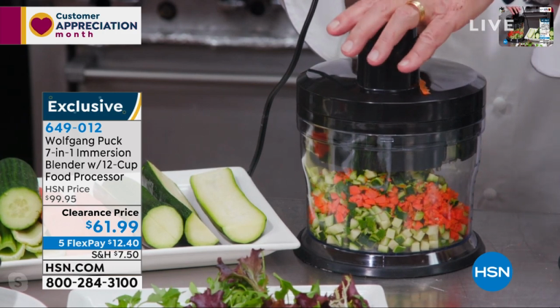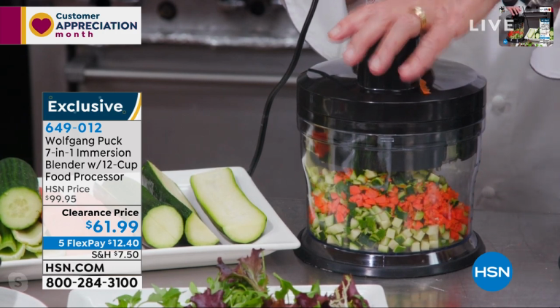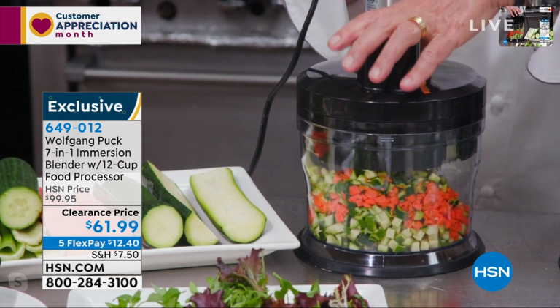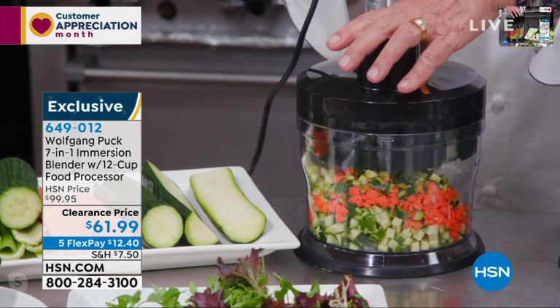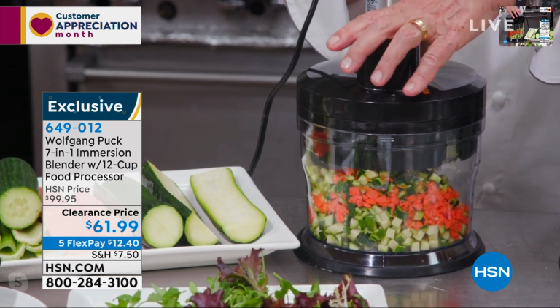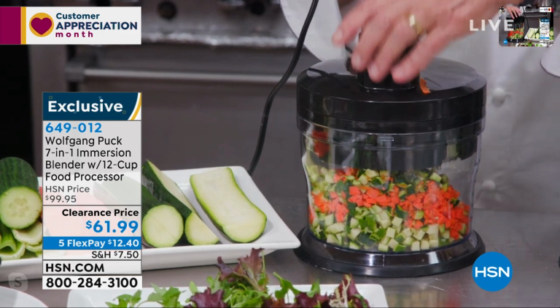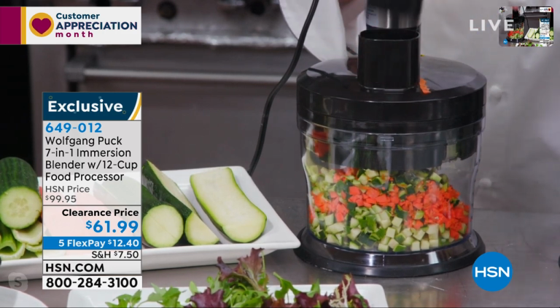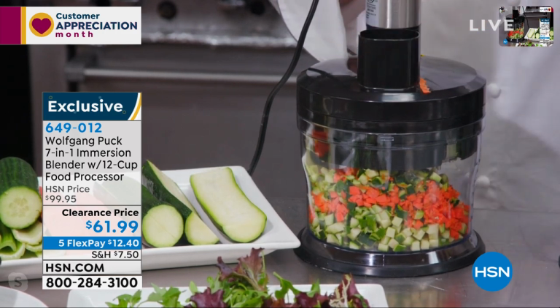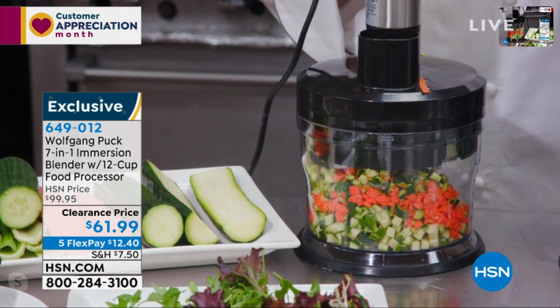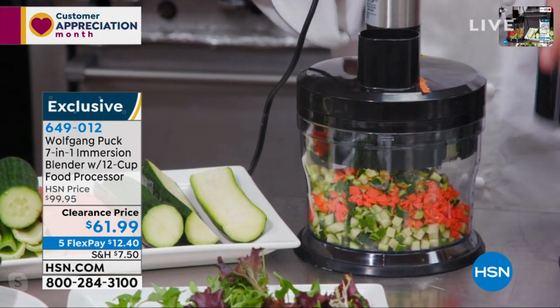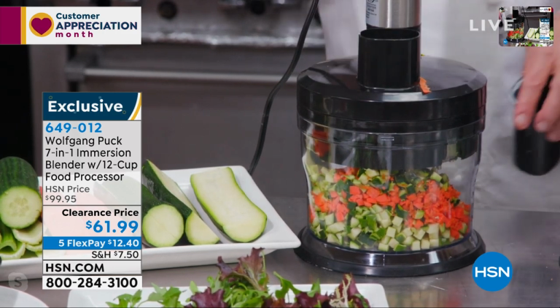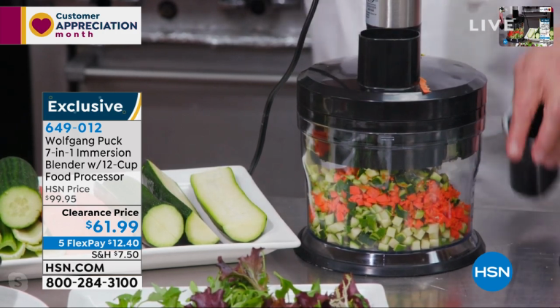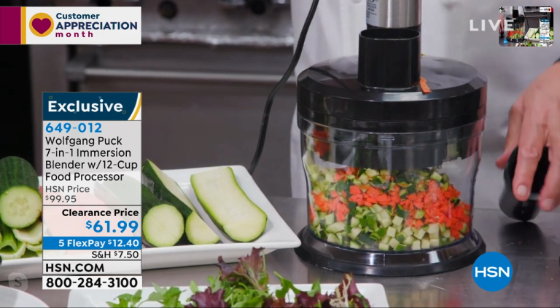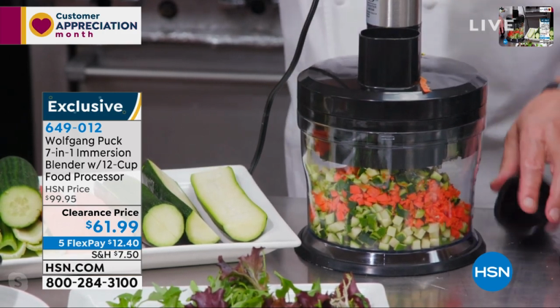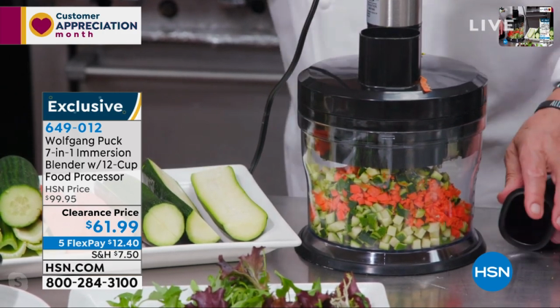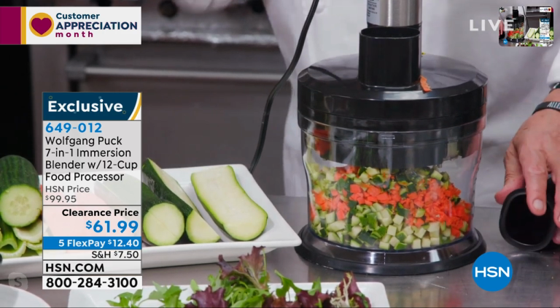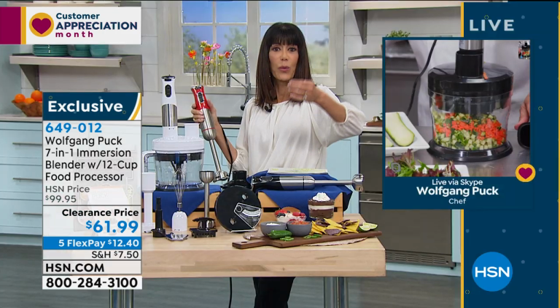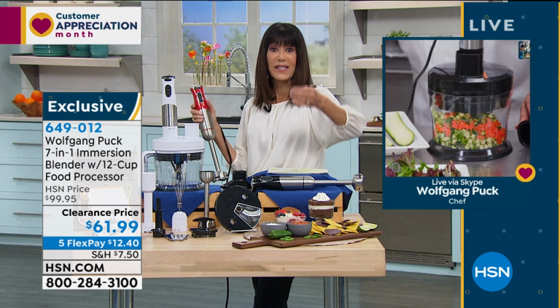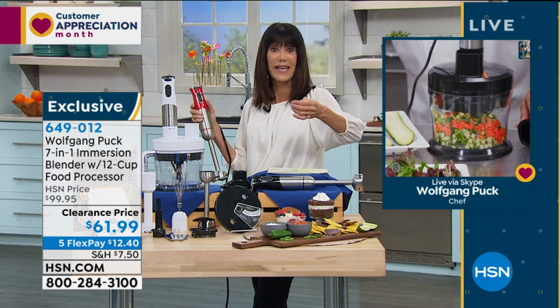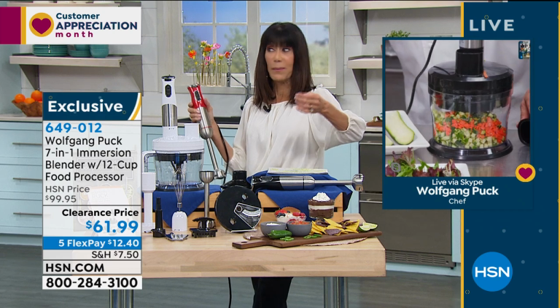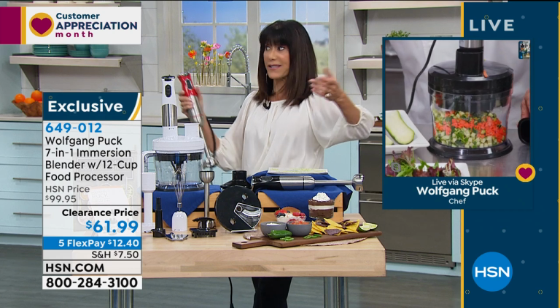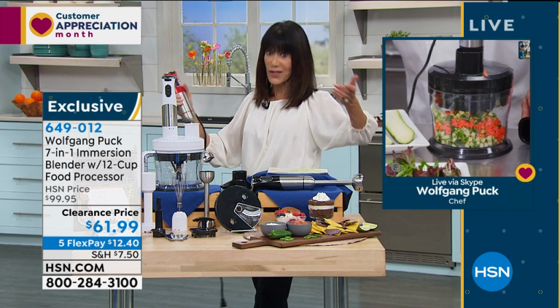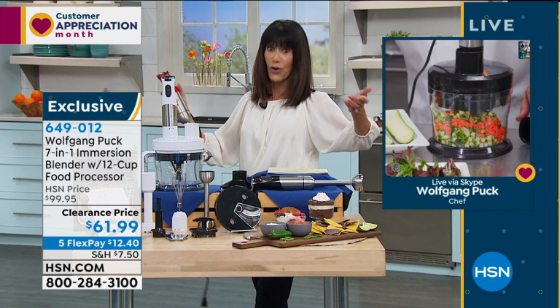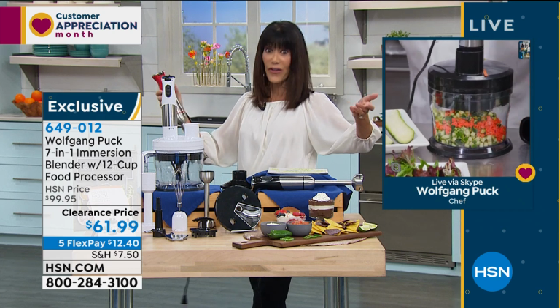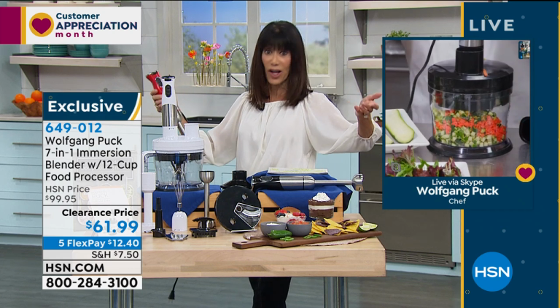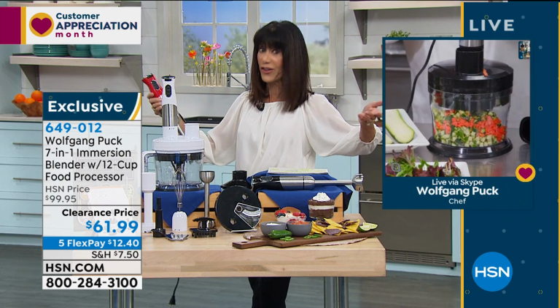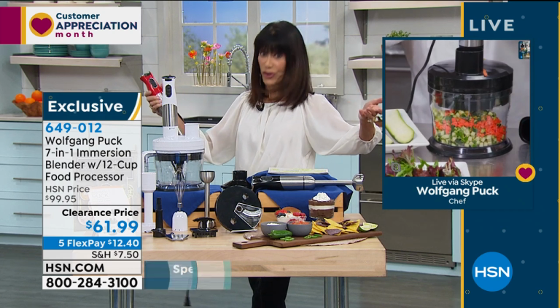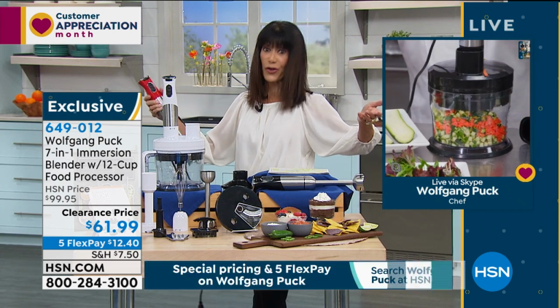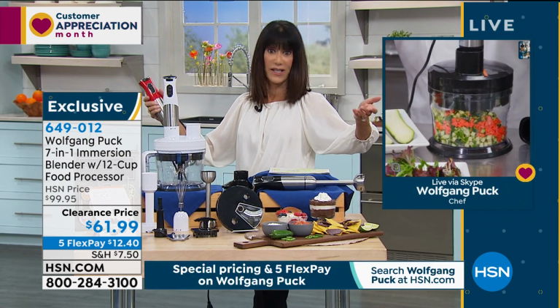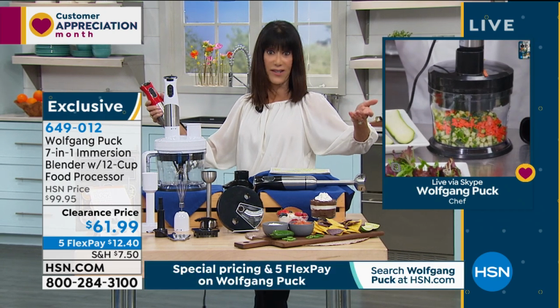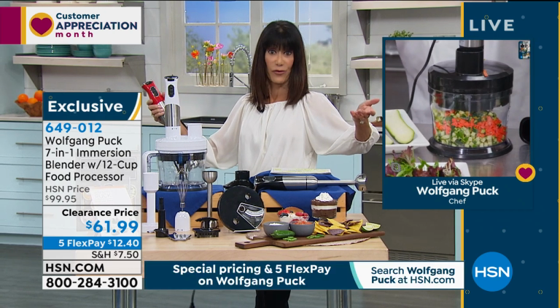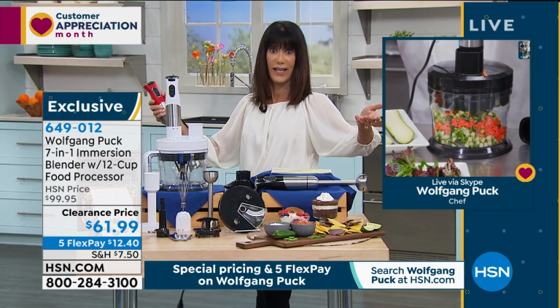And you know what I noticed too, chef, is that you can even just put the veggies in with the skin because that's where all the health and nutrients are, right?